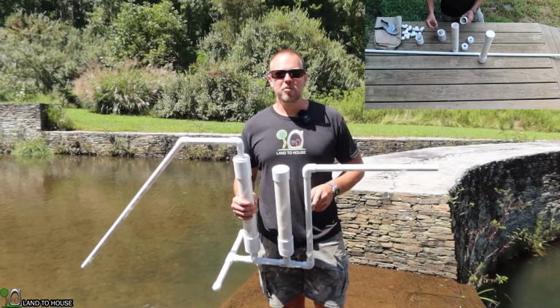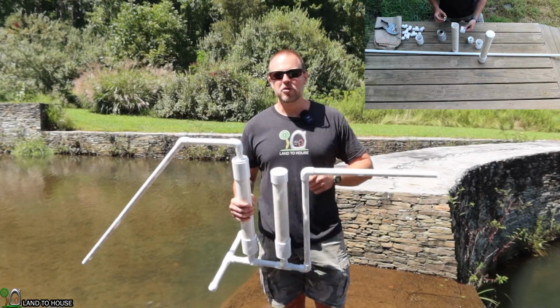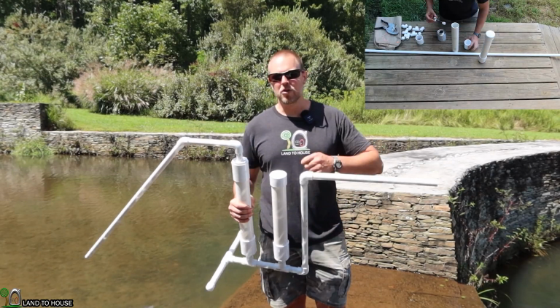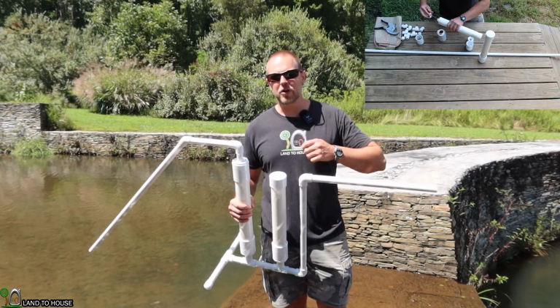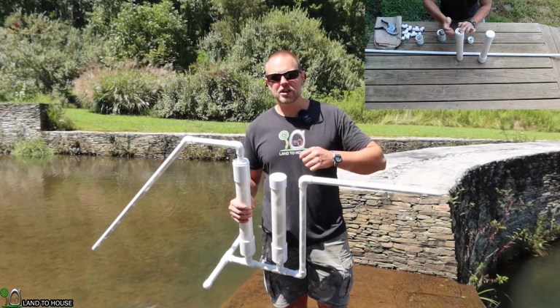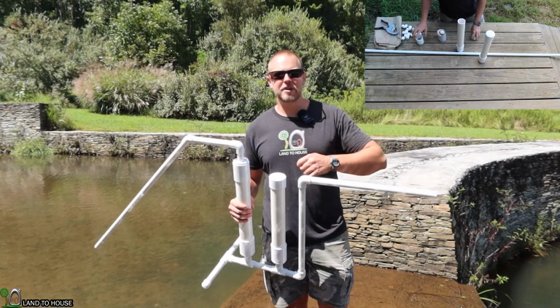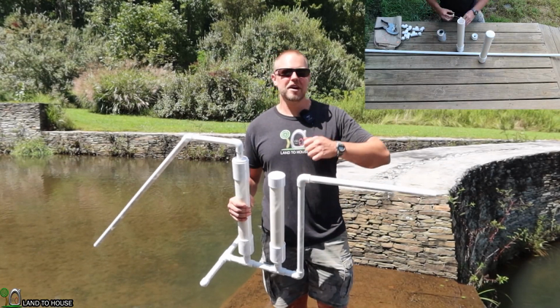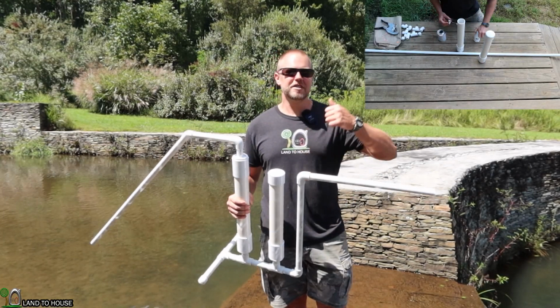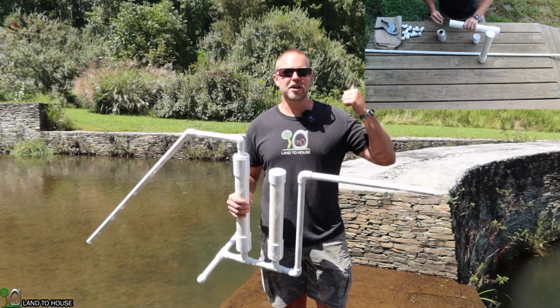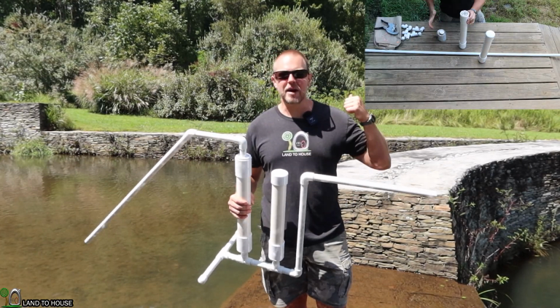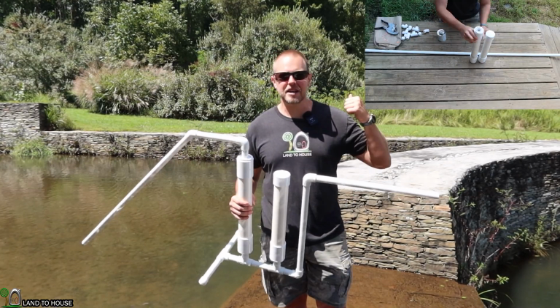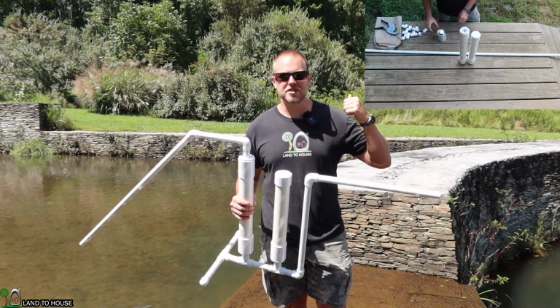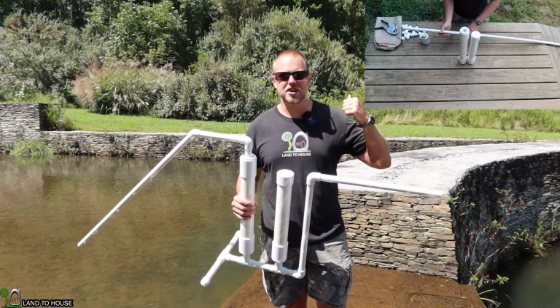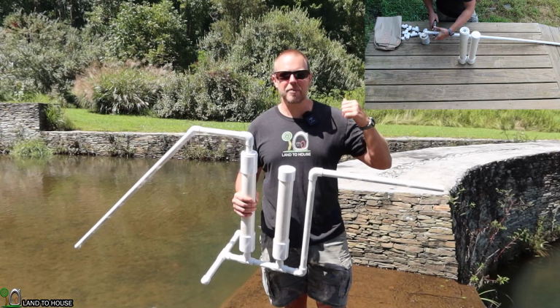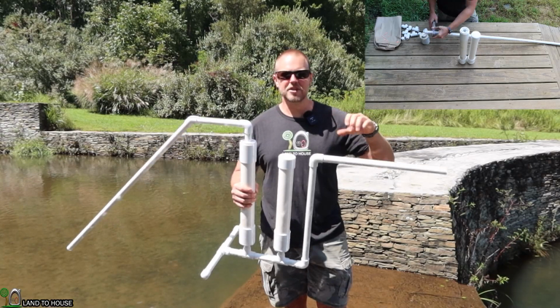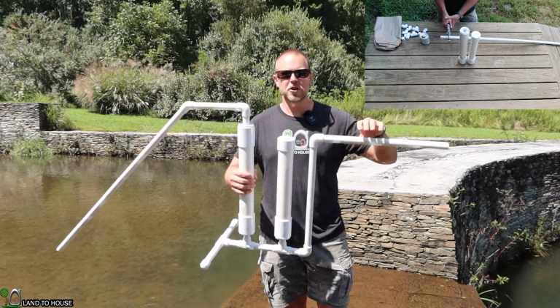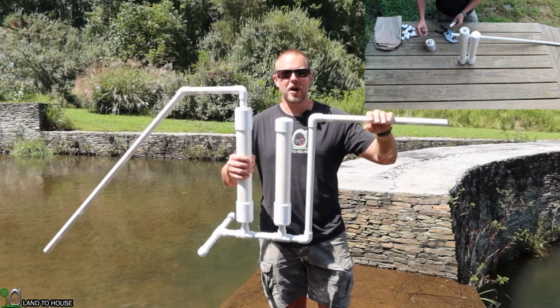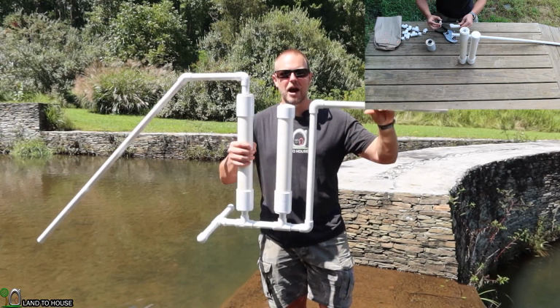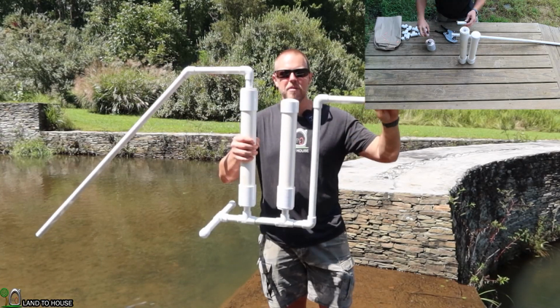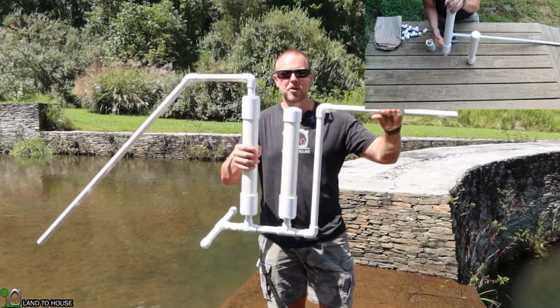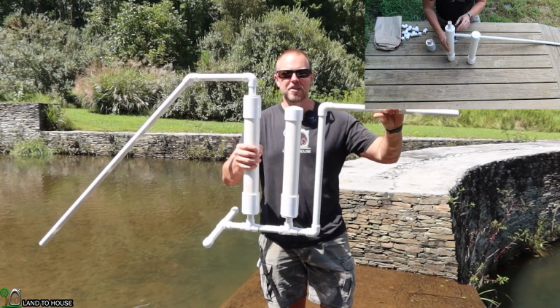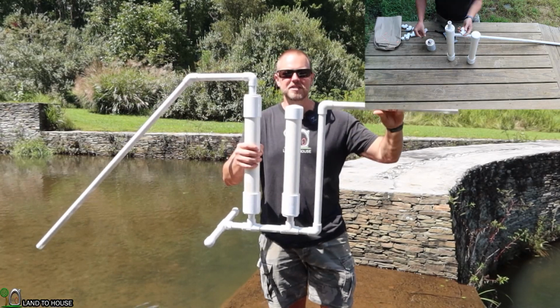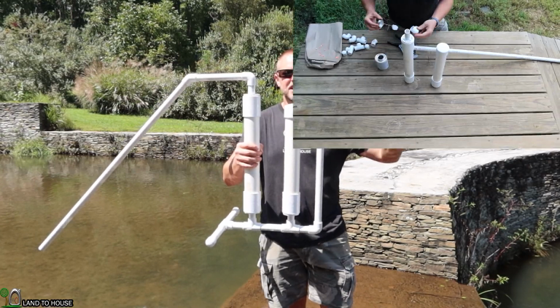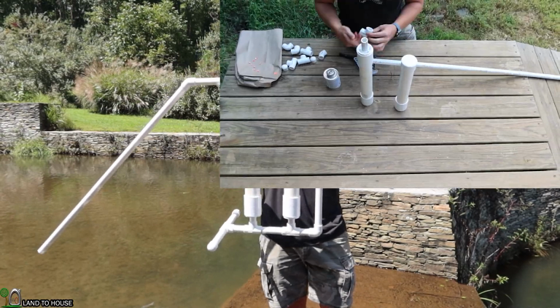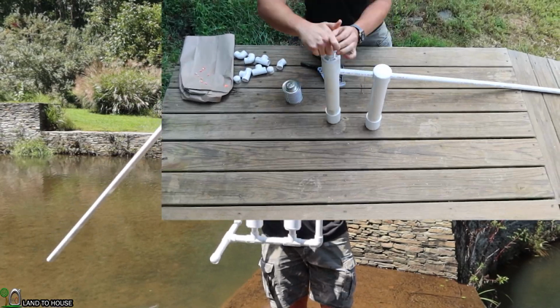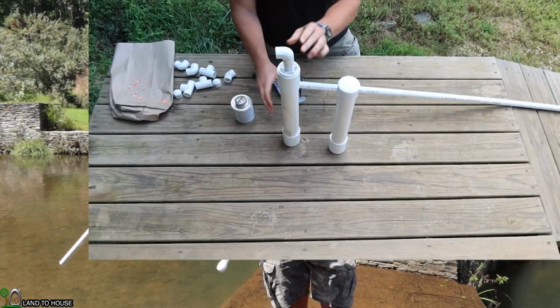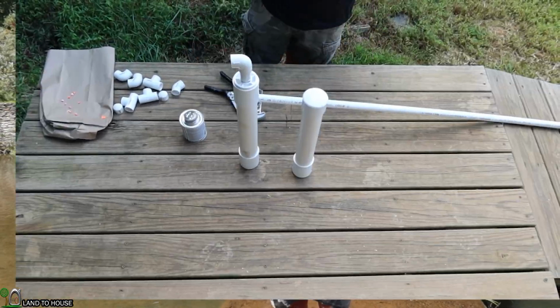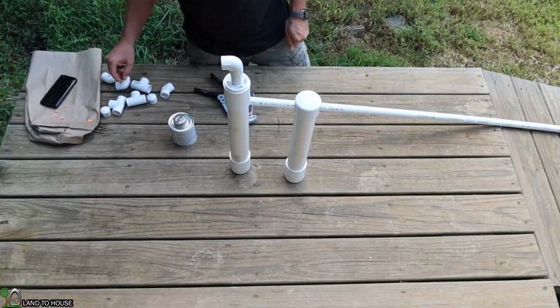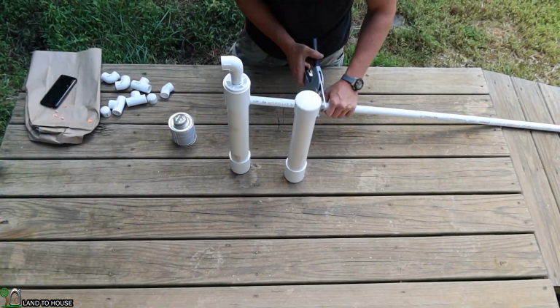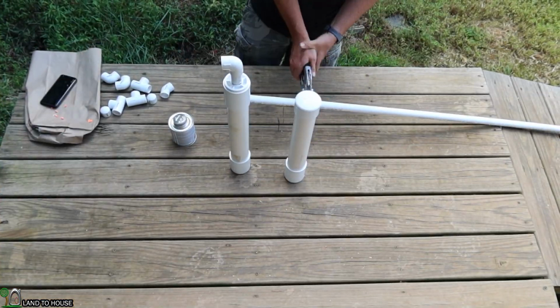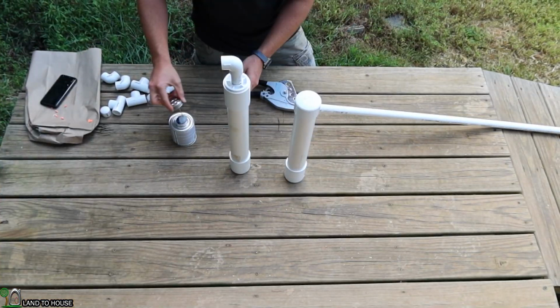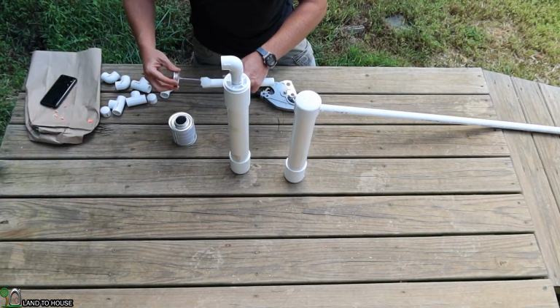Real quick, let me take you back to the shop and show you how I built this, and then we will test it out.